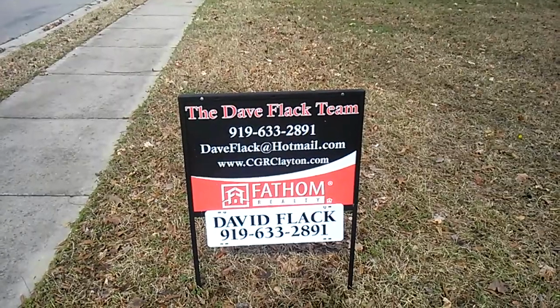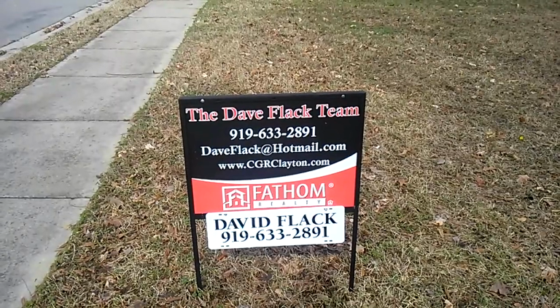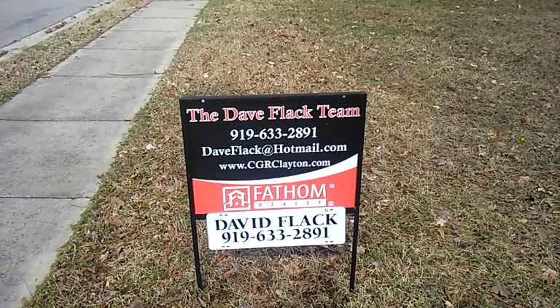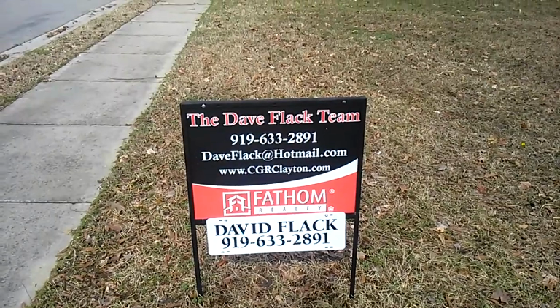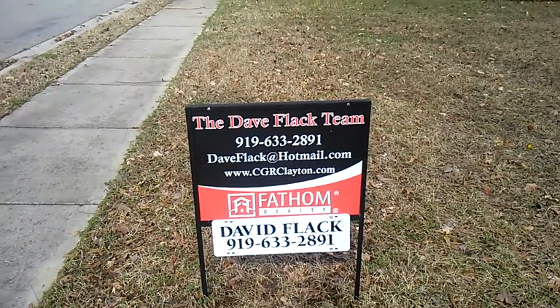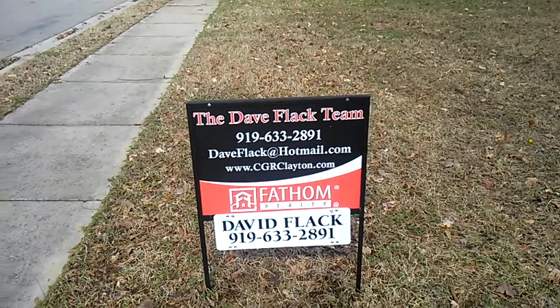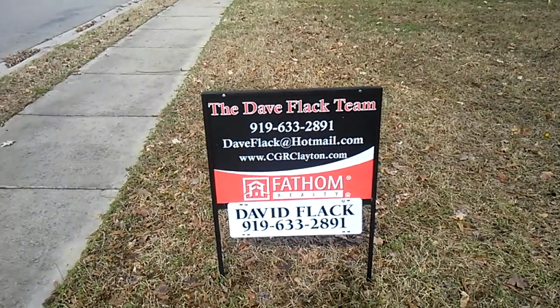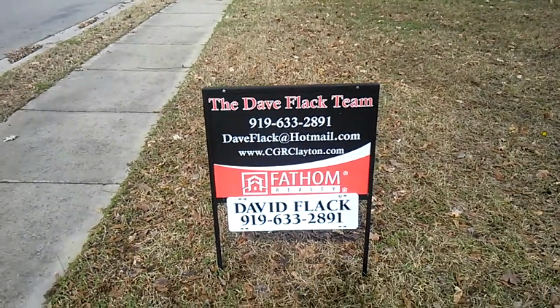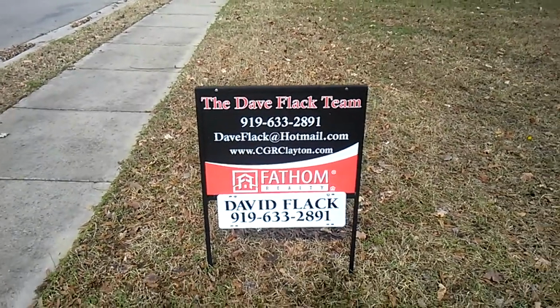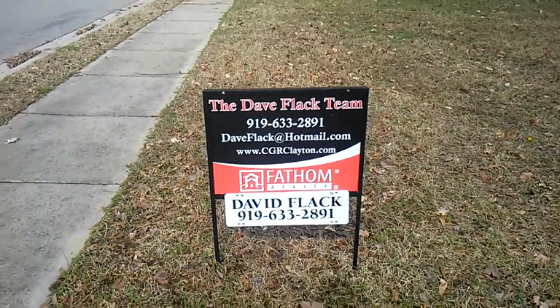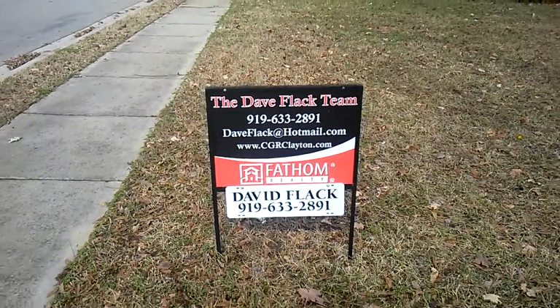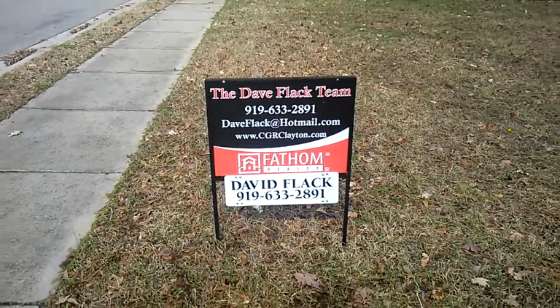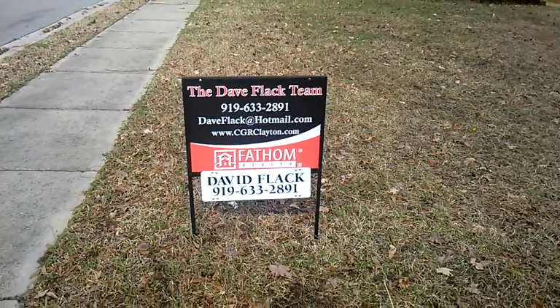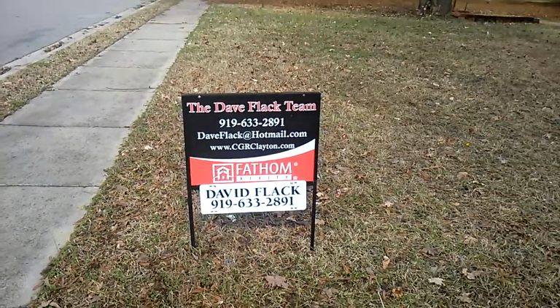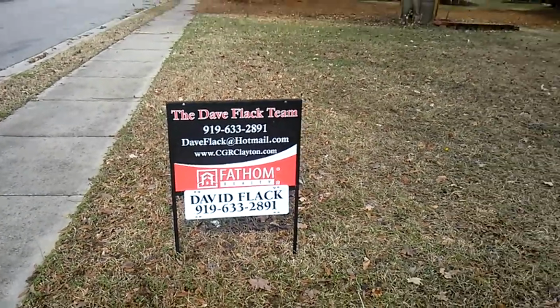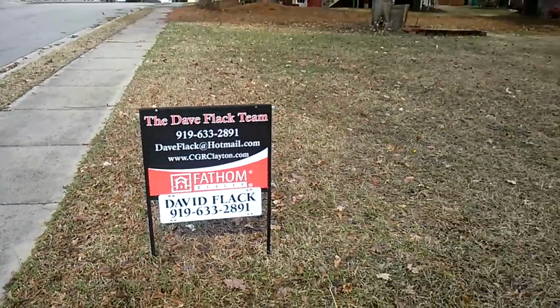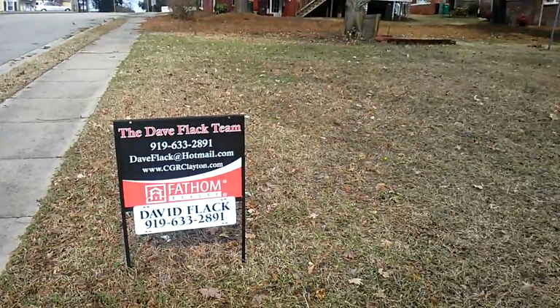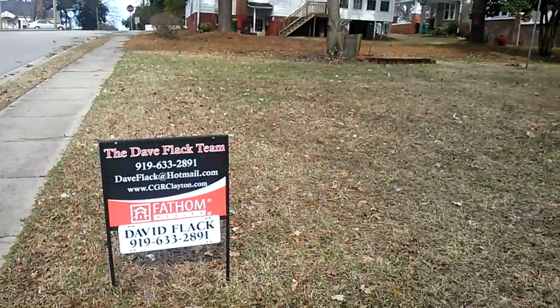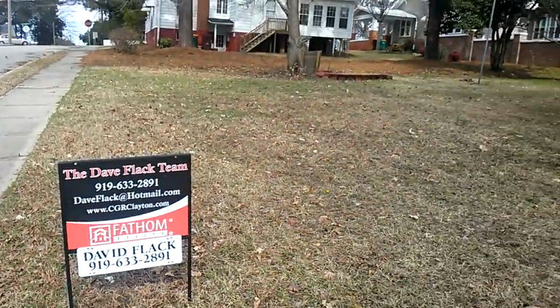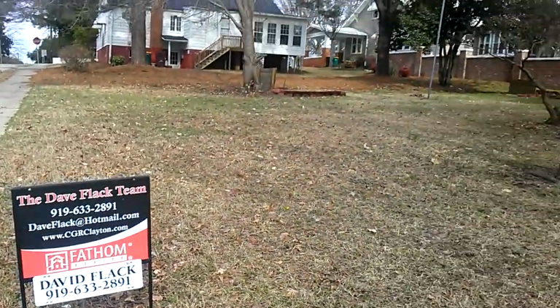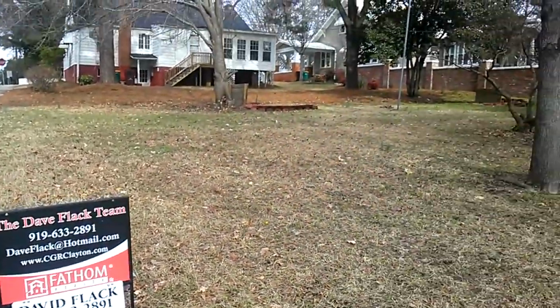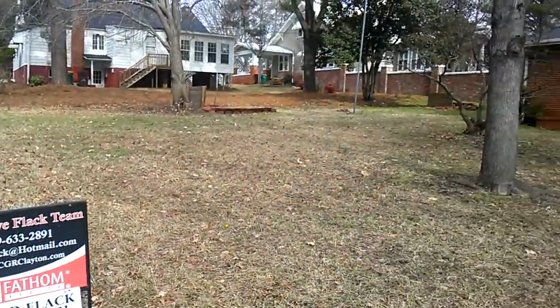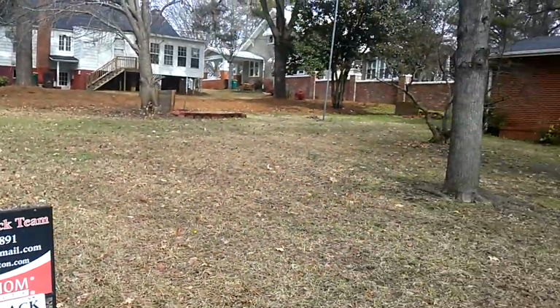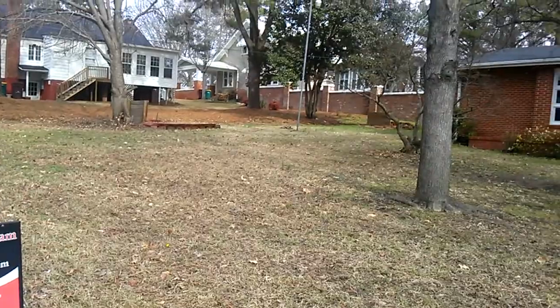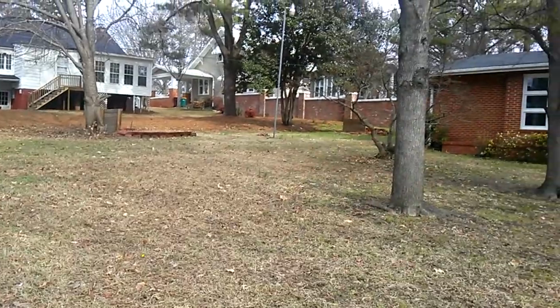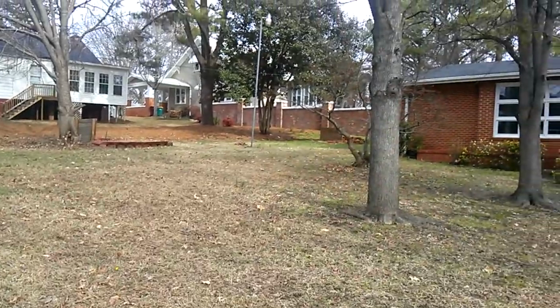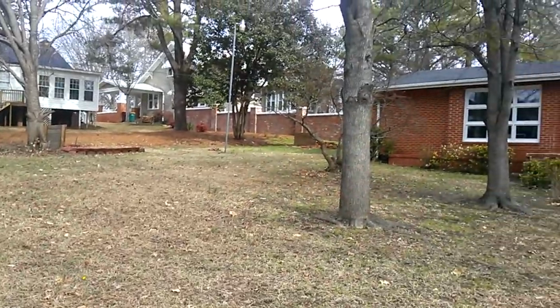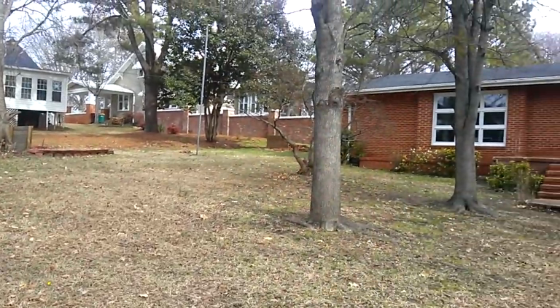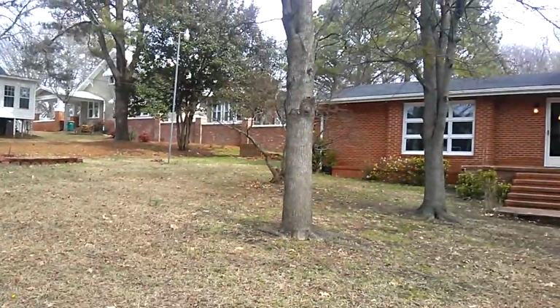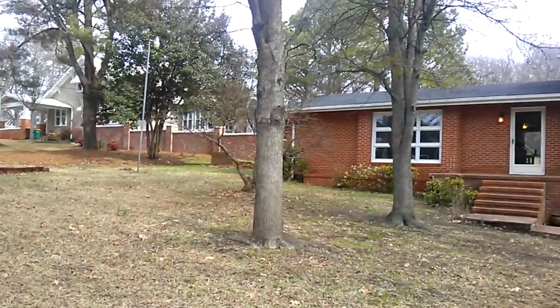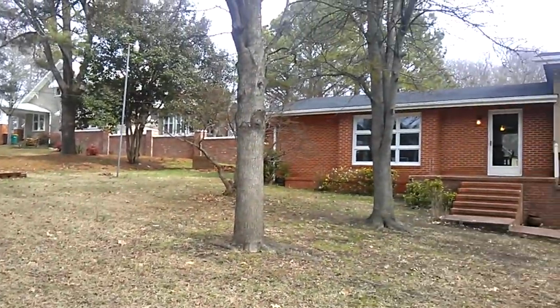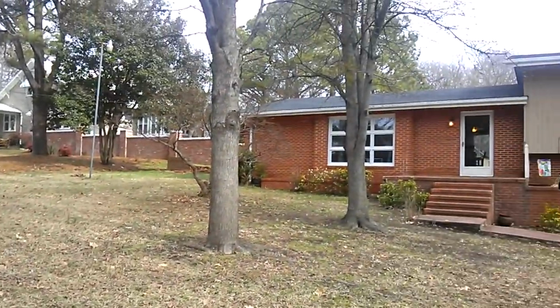Hey guys, it's Dave here again. I'm out here in Clayton, and I gotta tell you, this is a beautiful house.